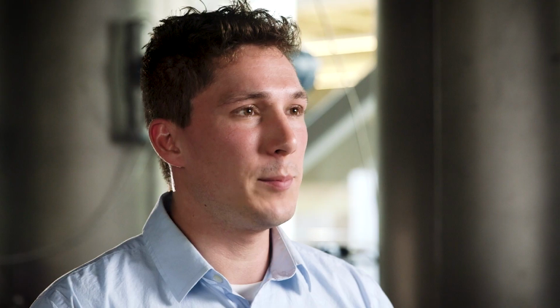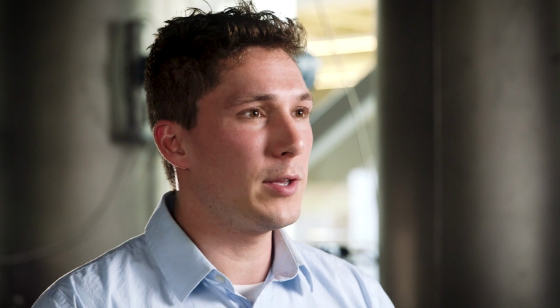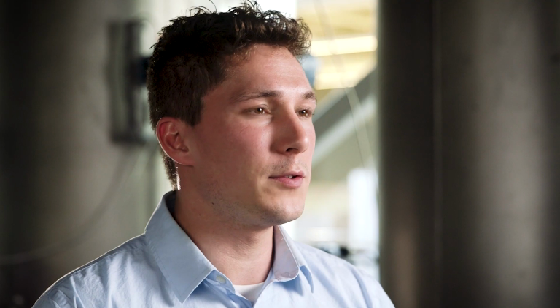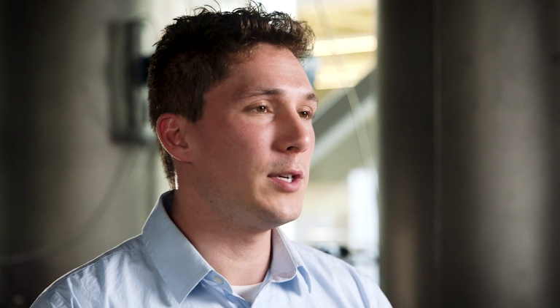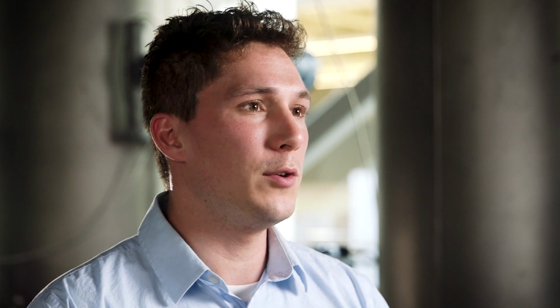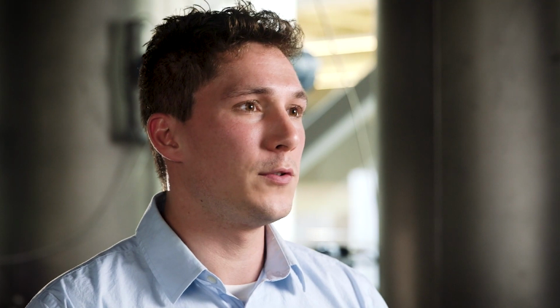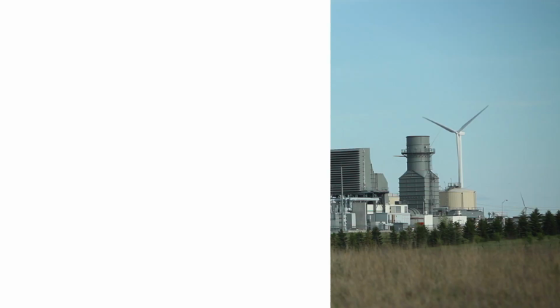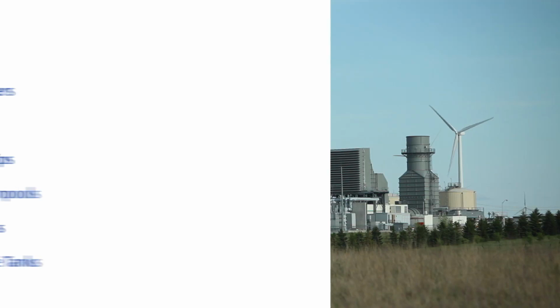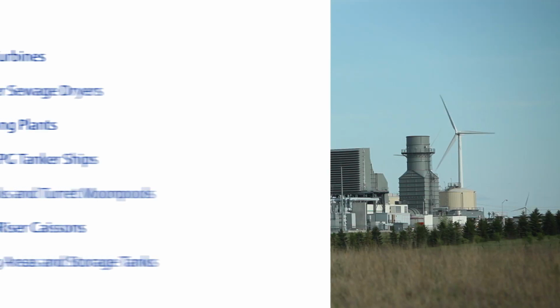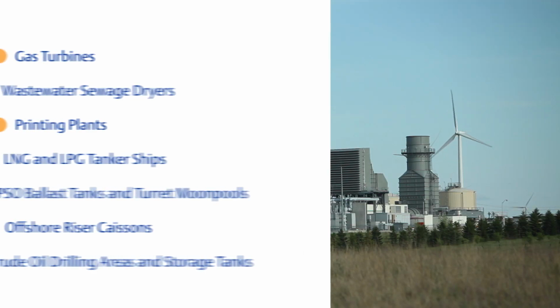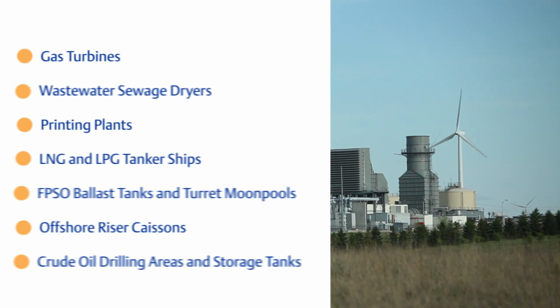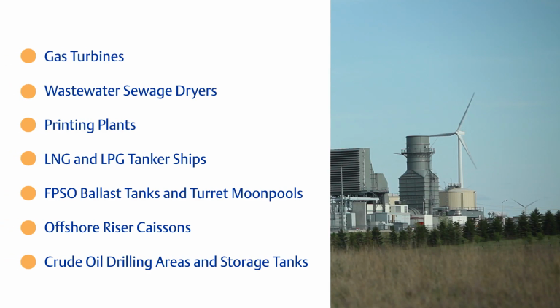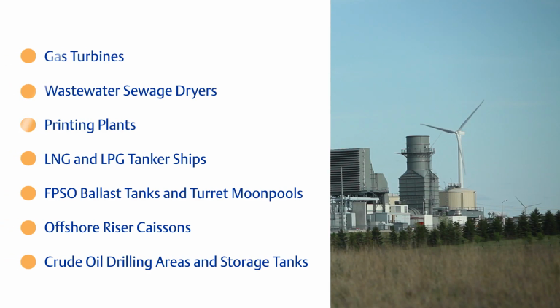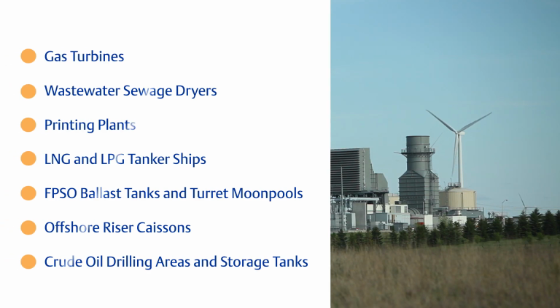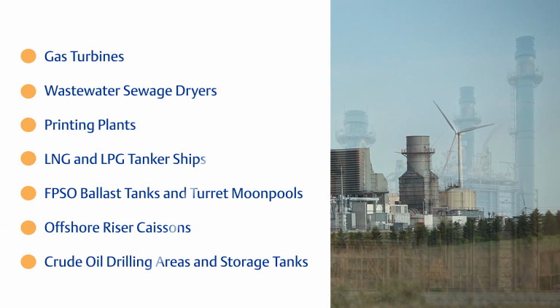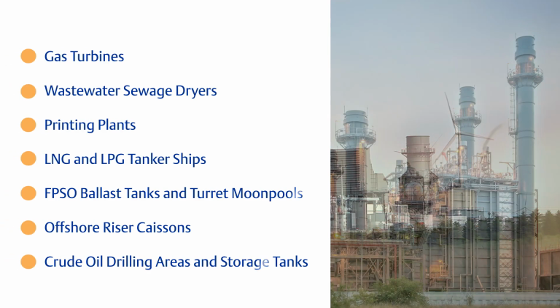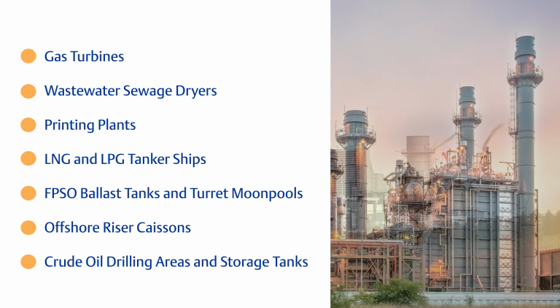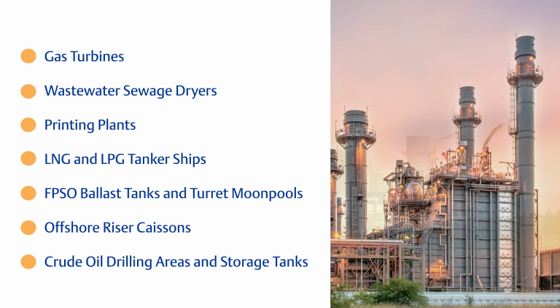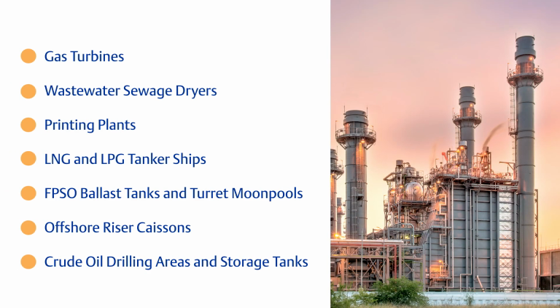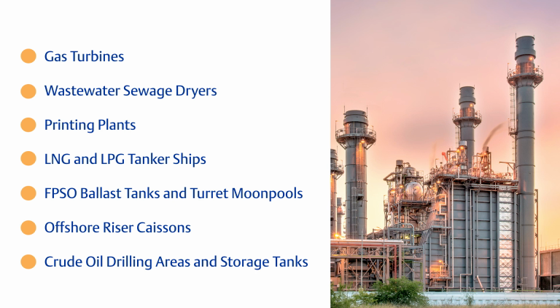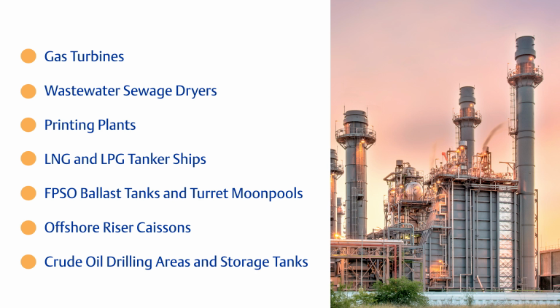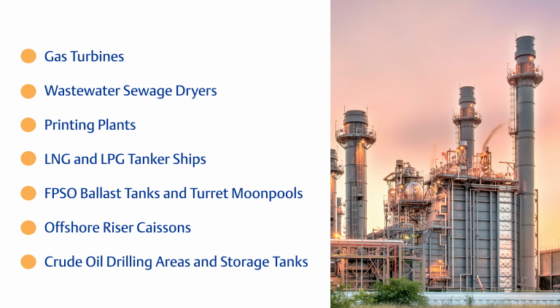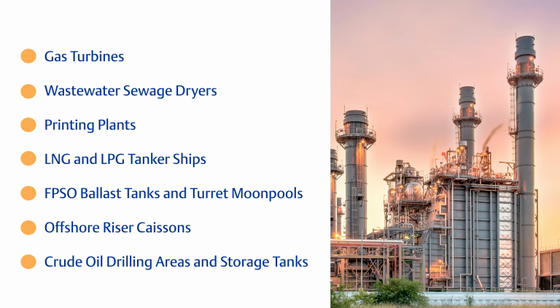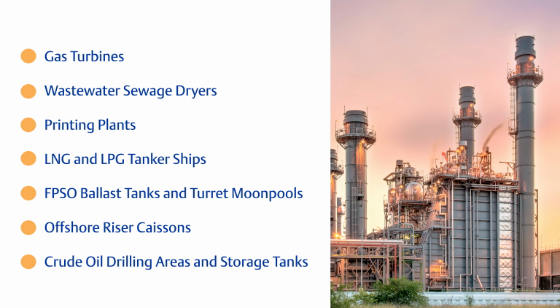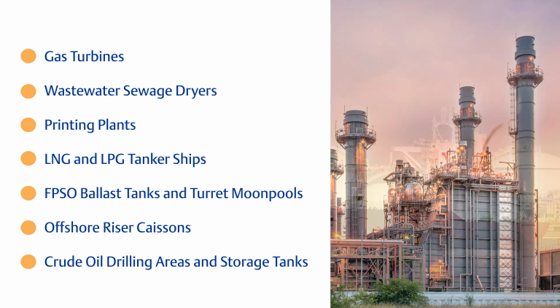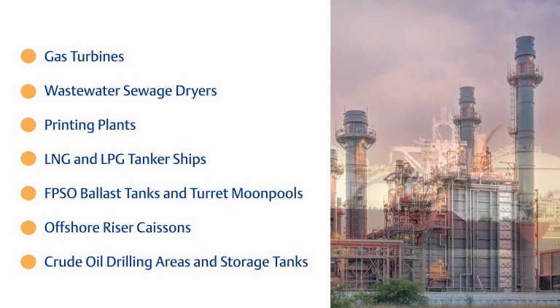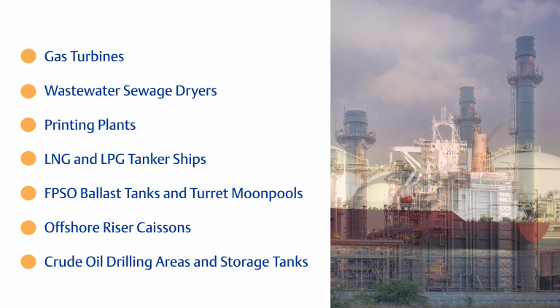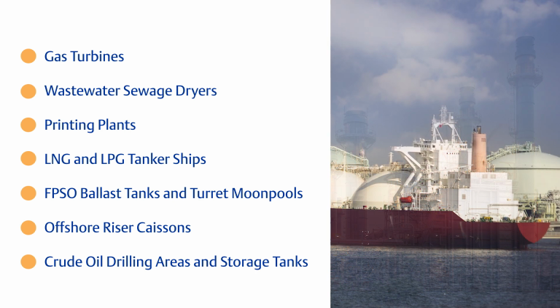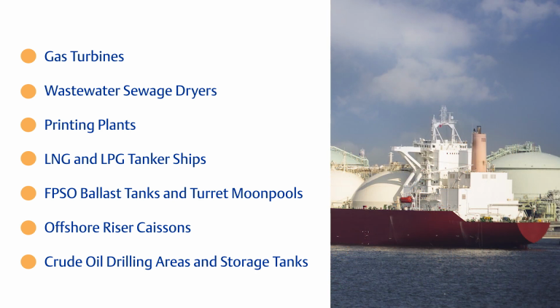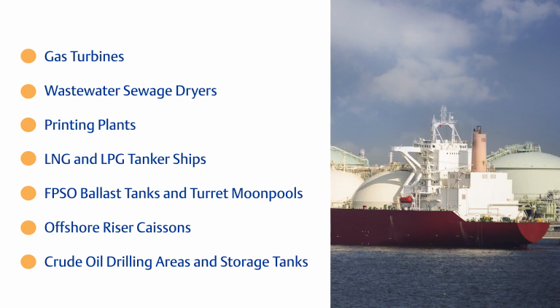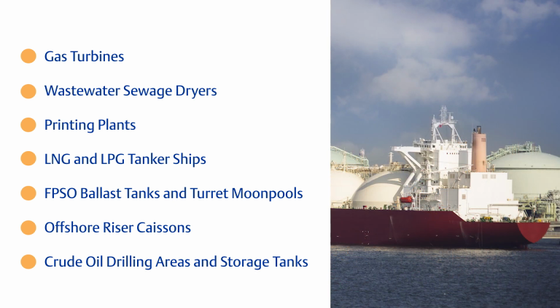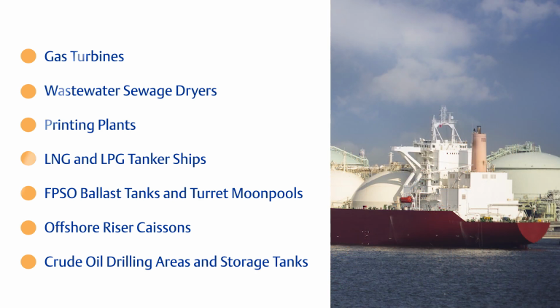Typically you'll see it used in applications that are difficult to reach and also areas that have potentially hazardous smoke or gas.